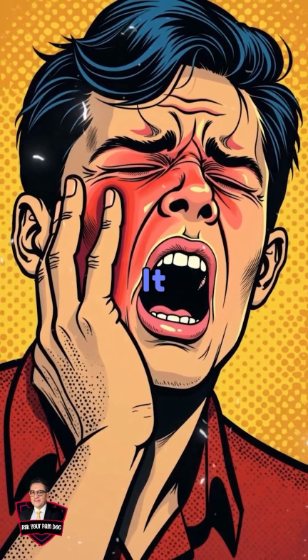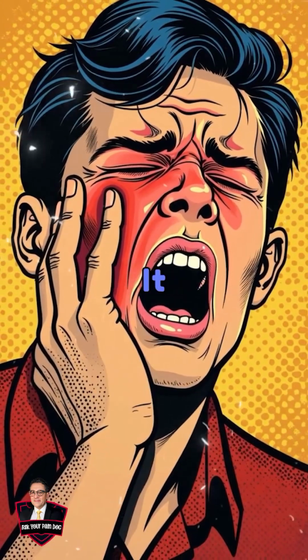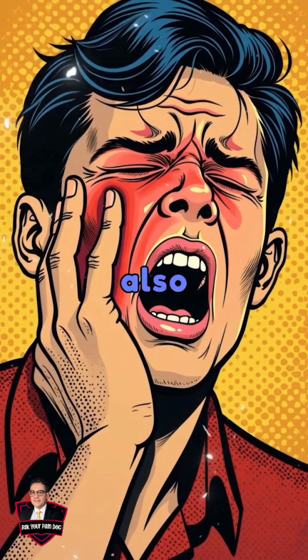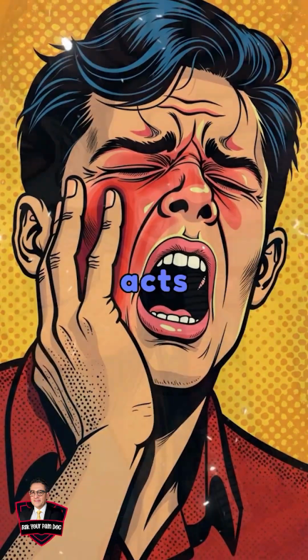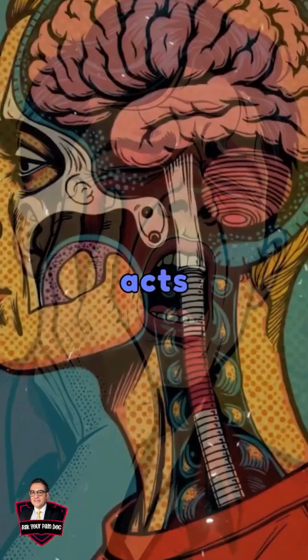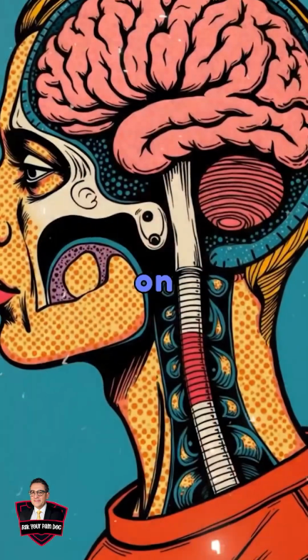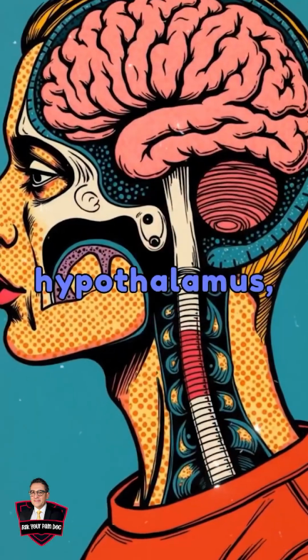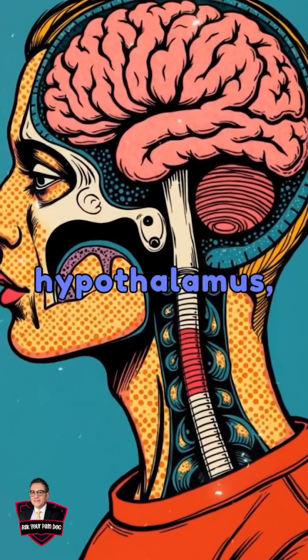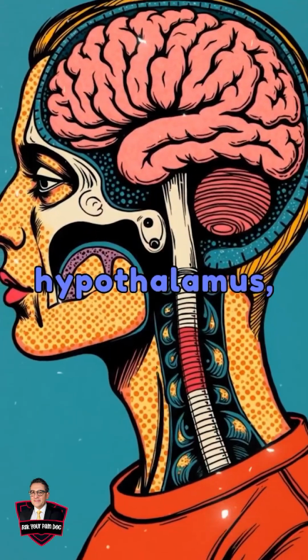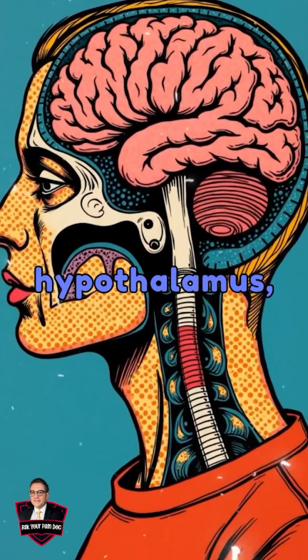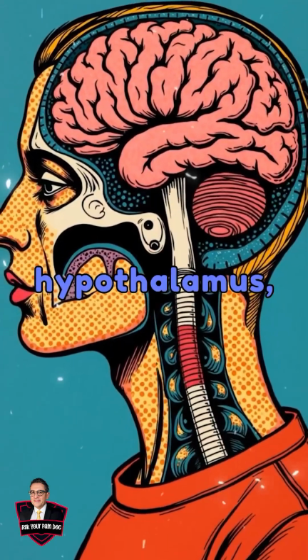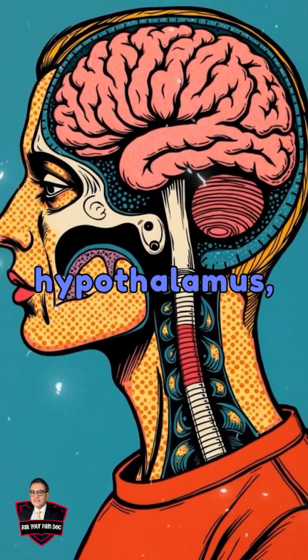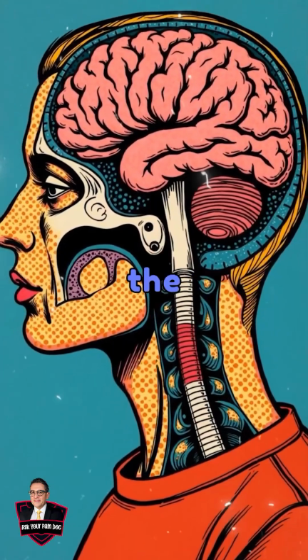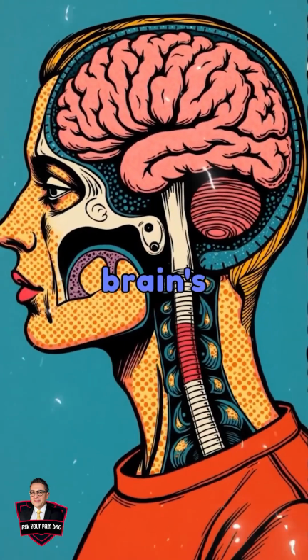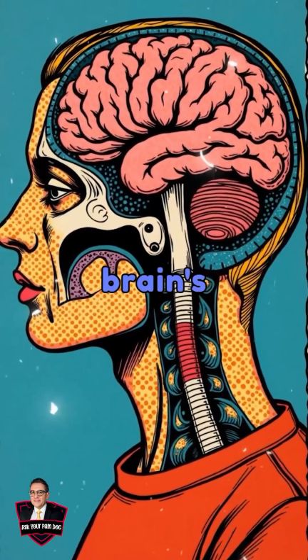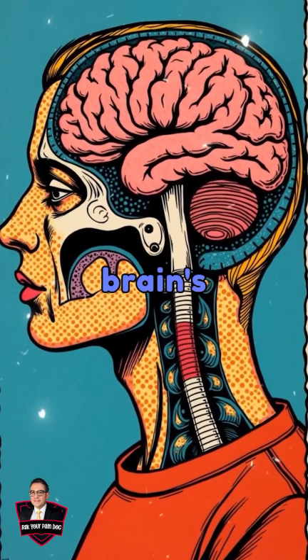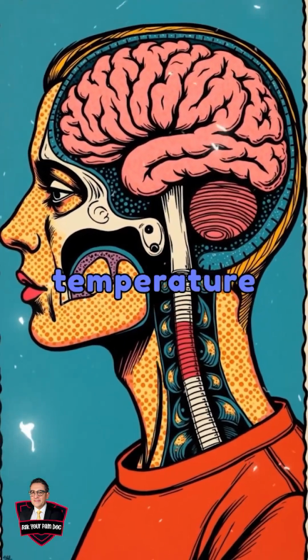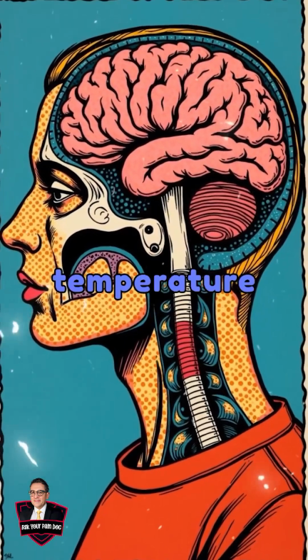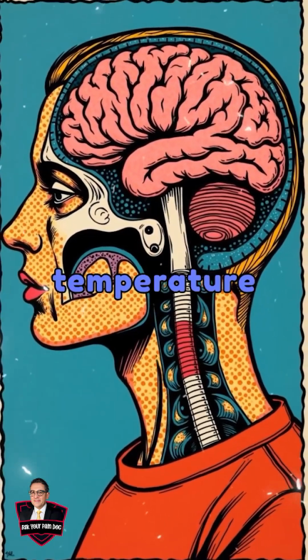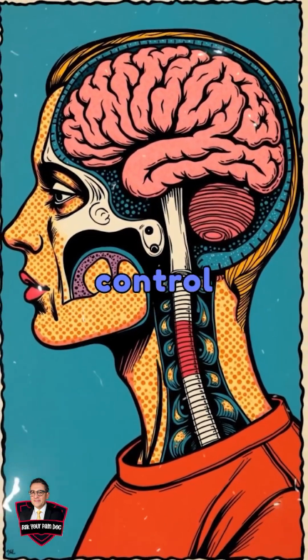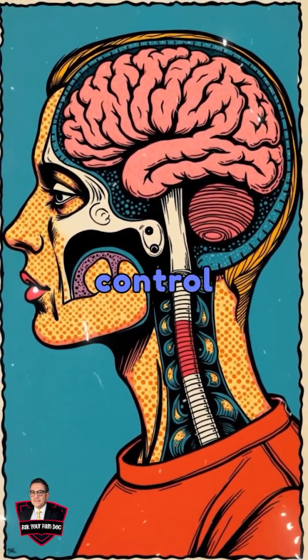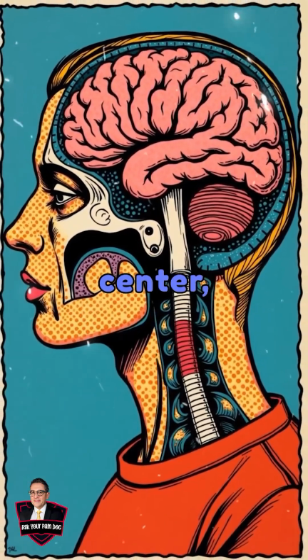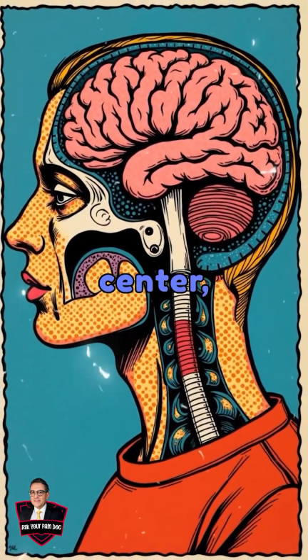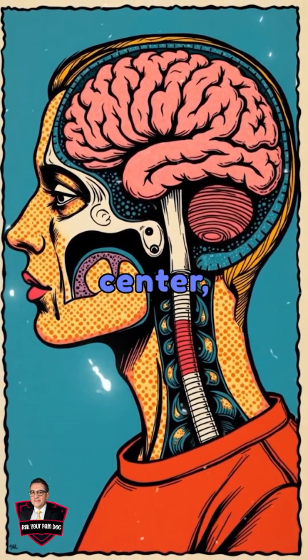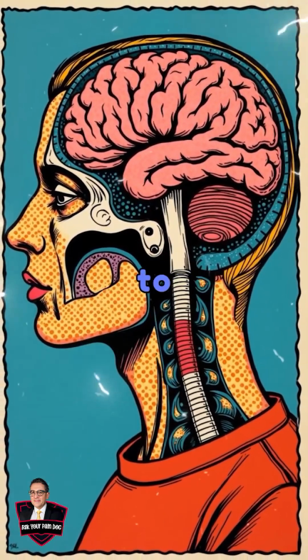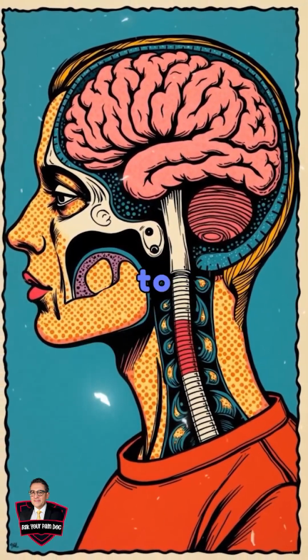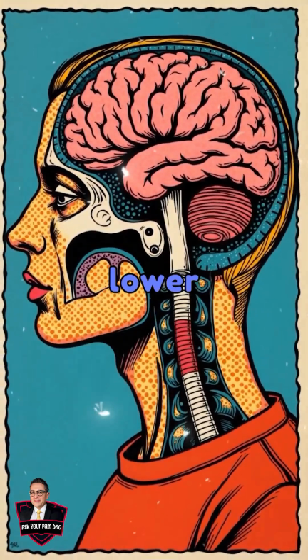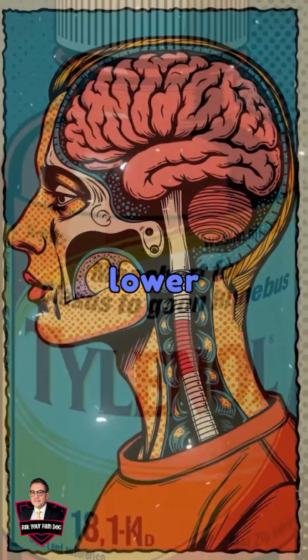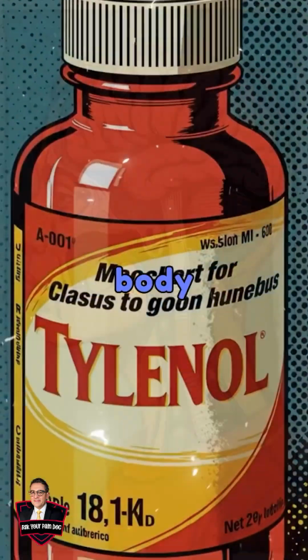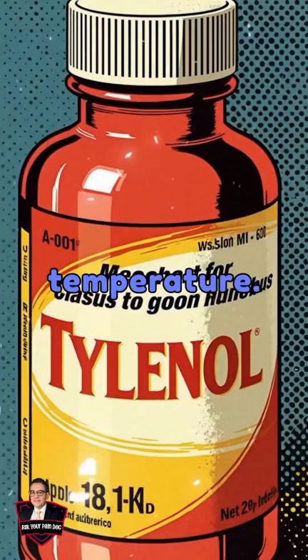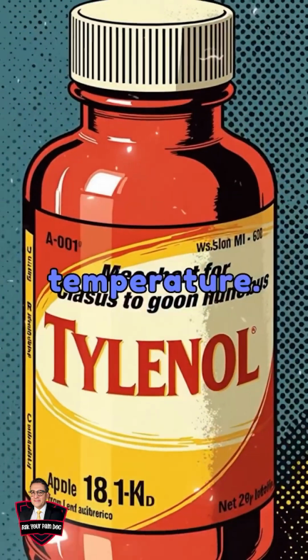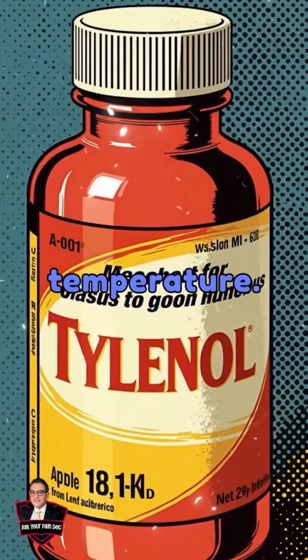It also acts on the hypothalamus, the brain's temperature control centre, to lower body temperature.